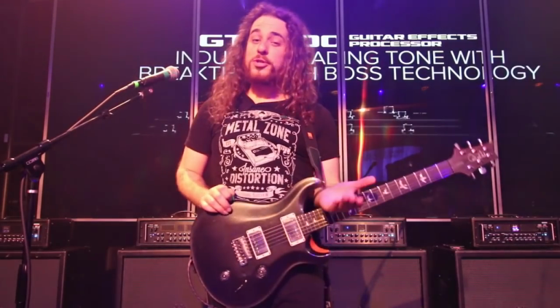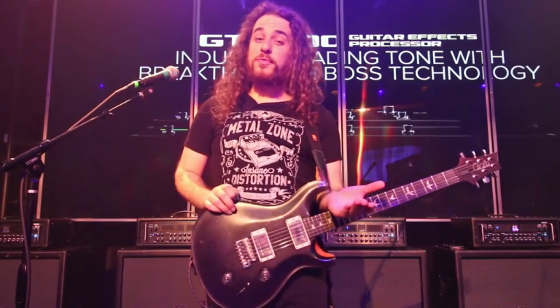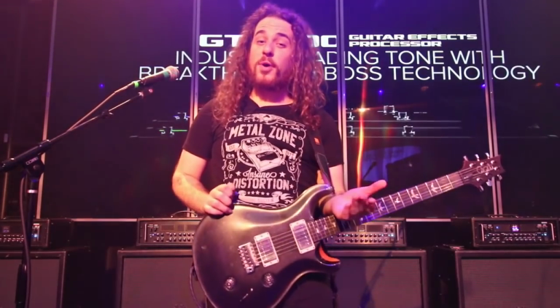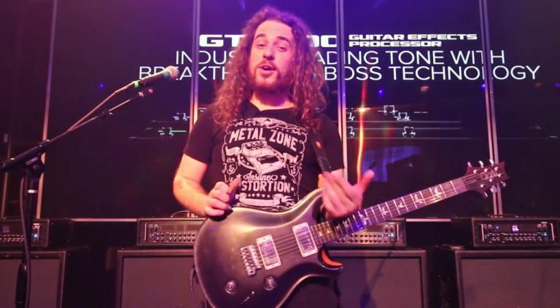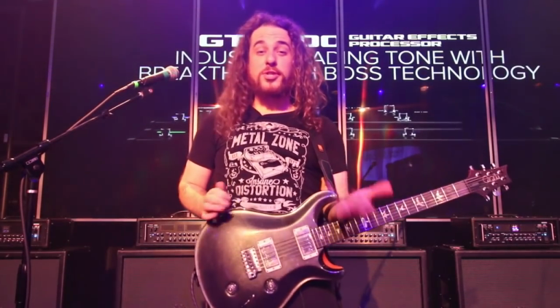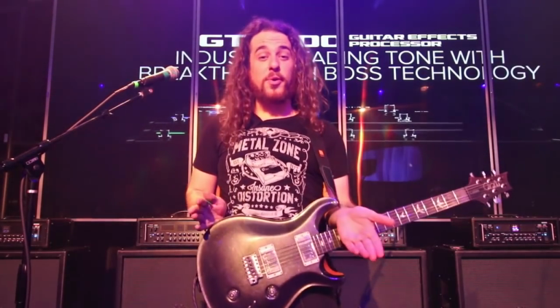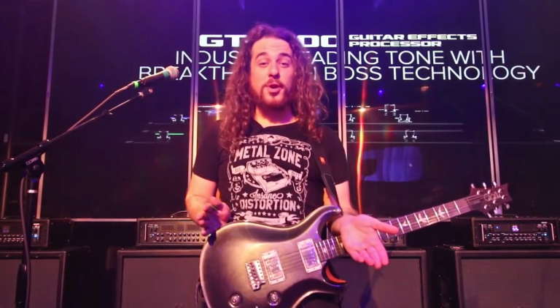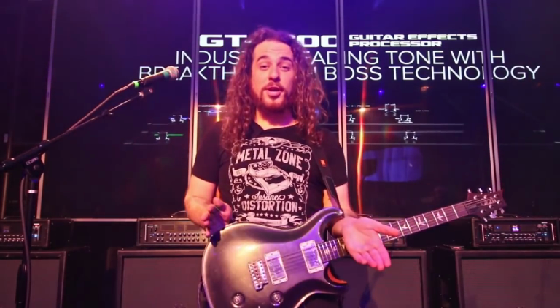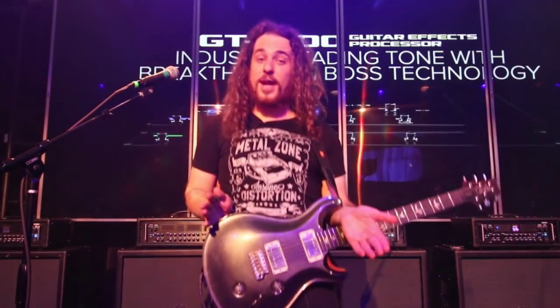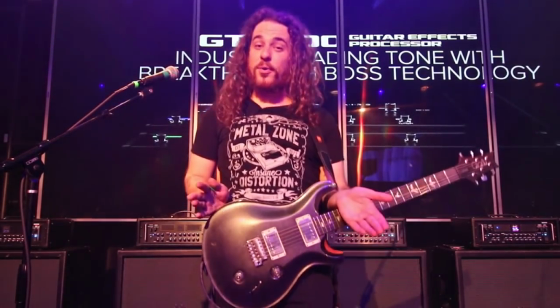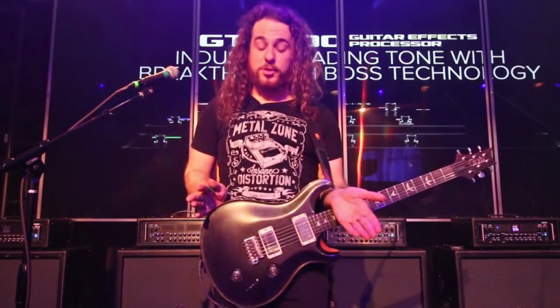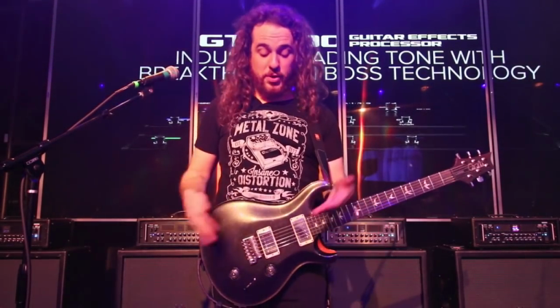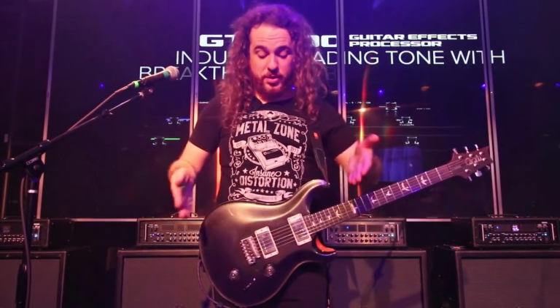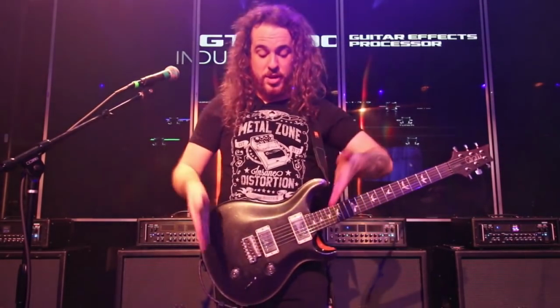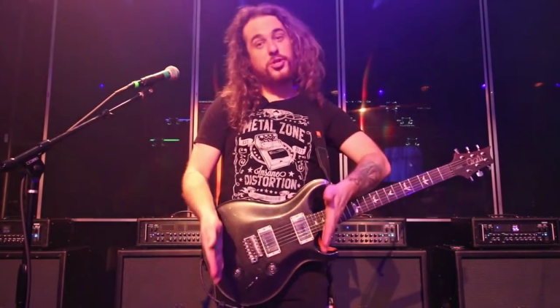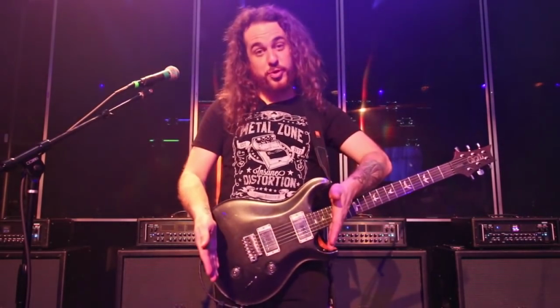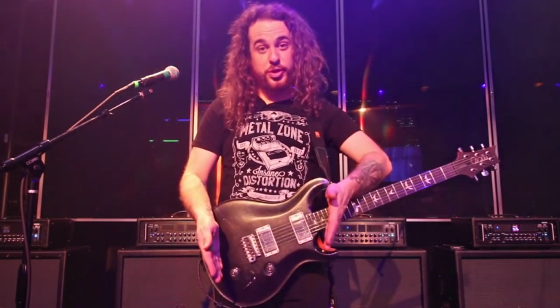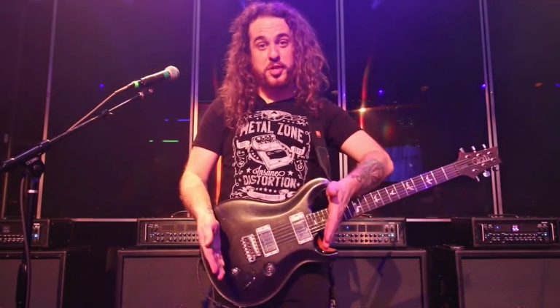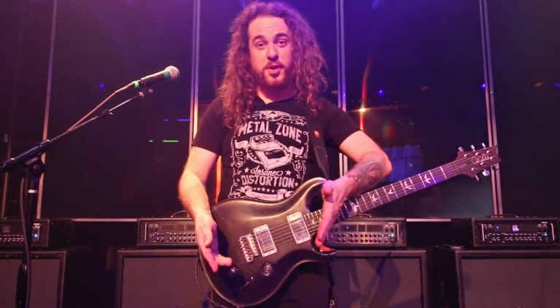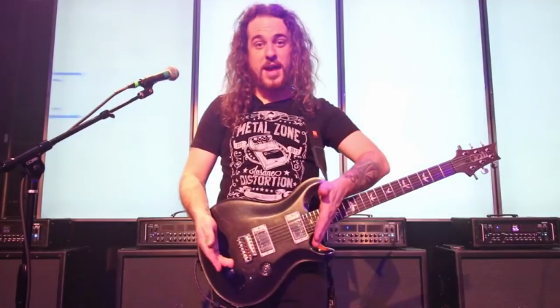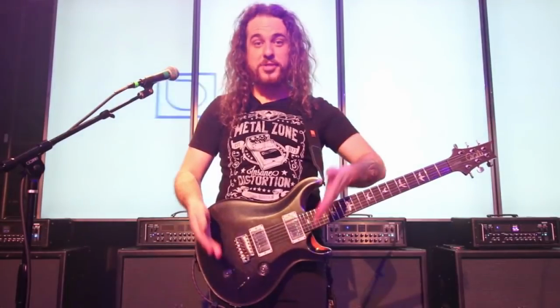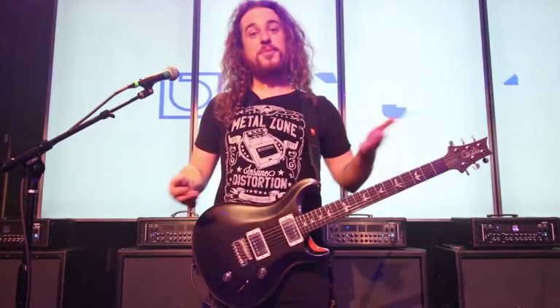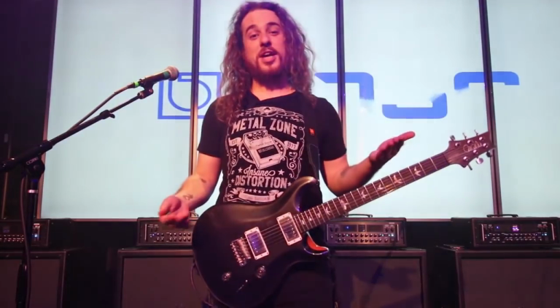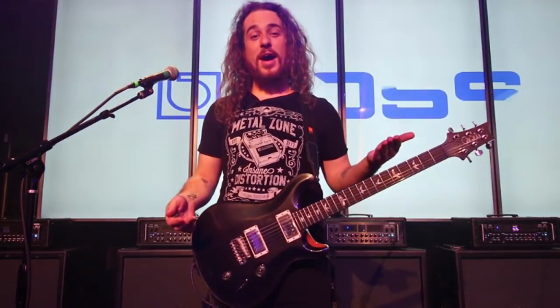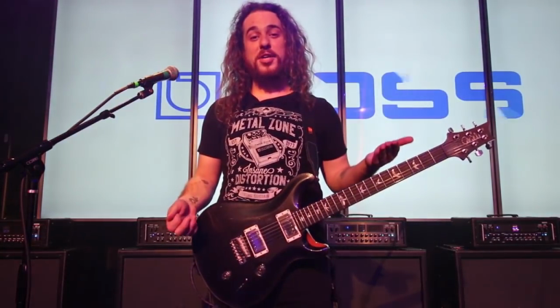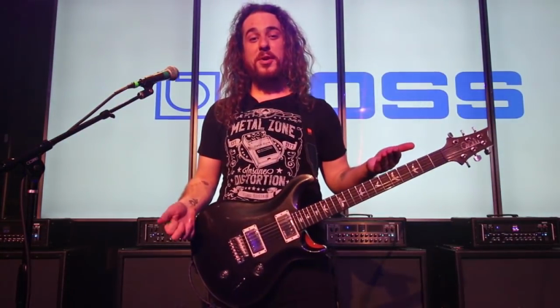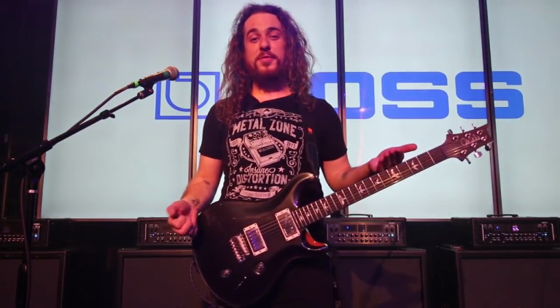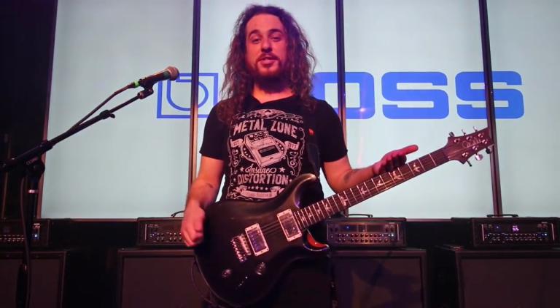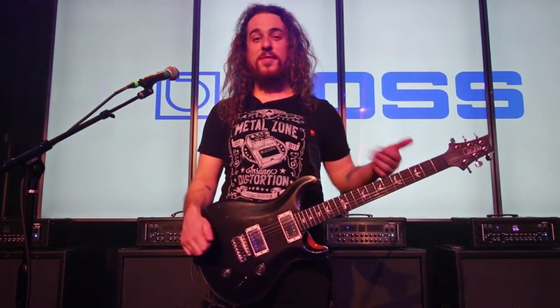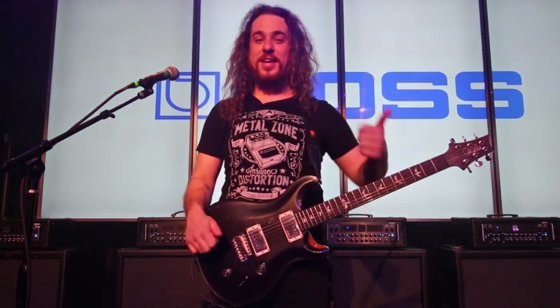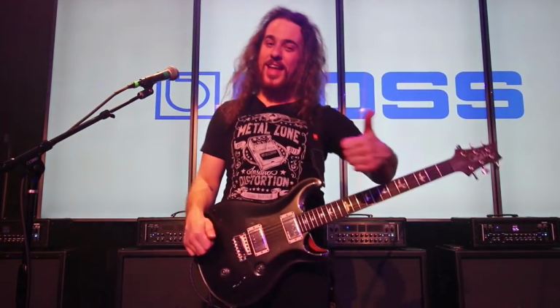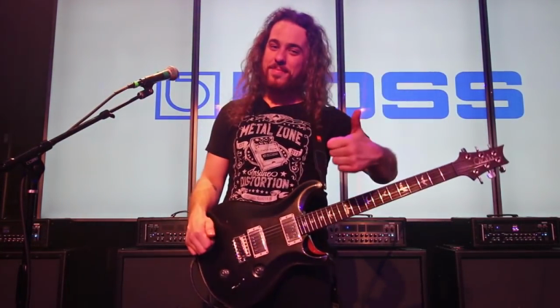I'm Austin from Boss here at Winter NAMM at the Boss booth showing you the GT-1000. Check it out and experience it for yourself. Thanks a lot.